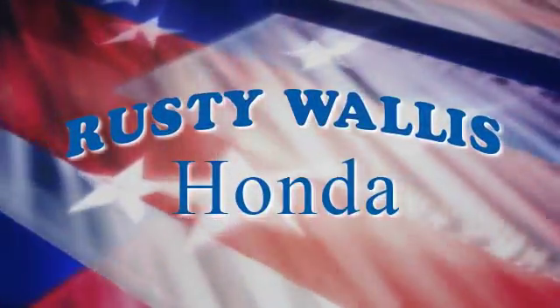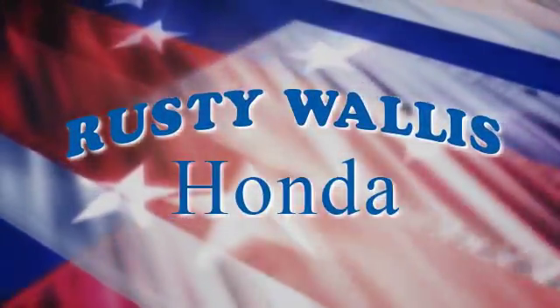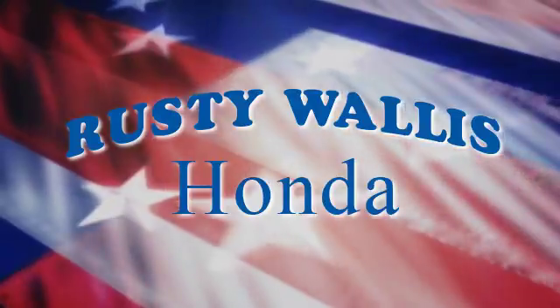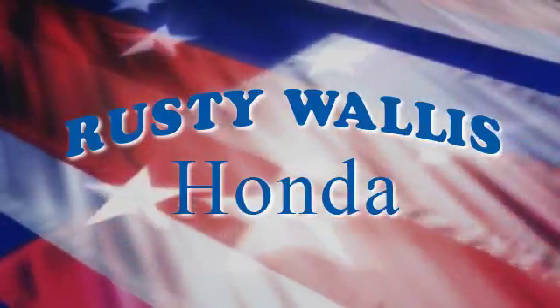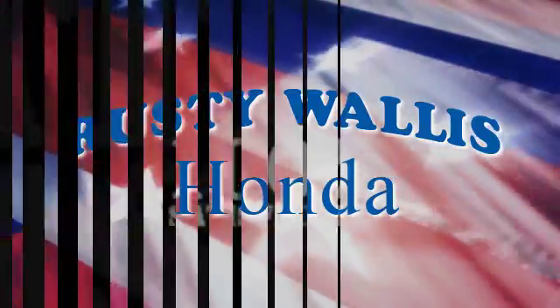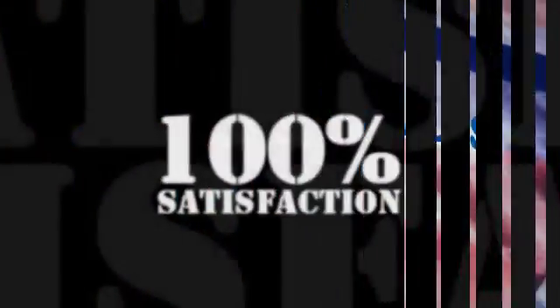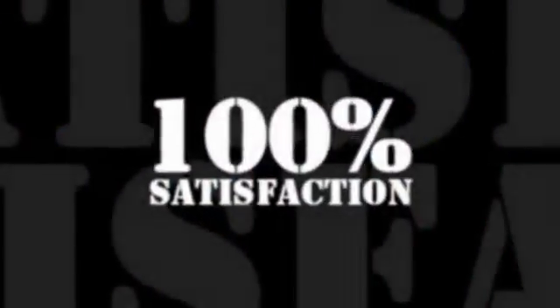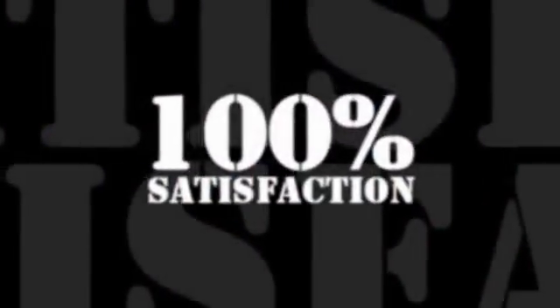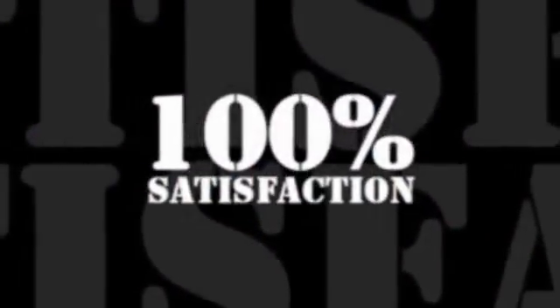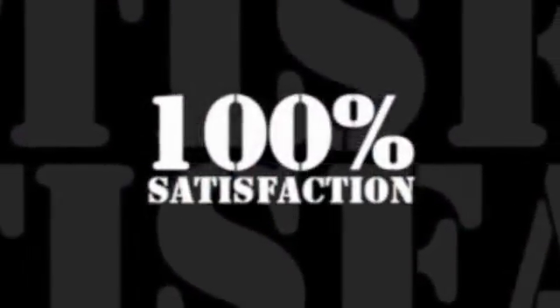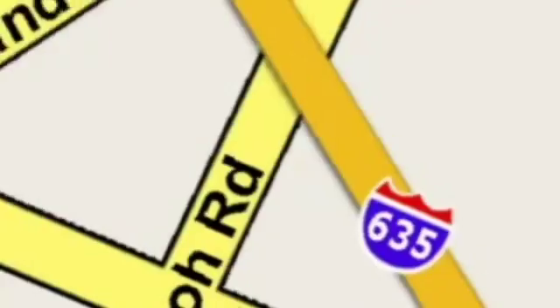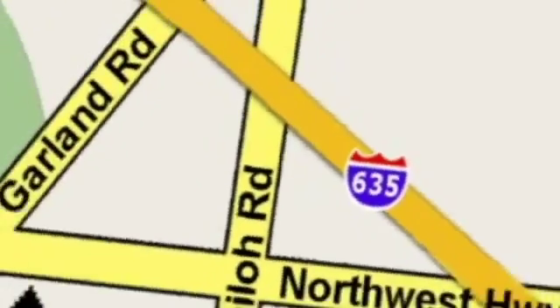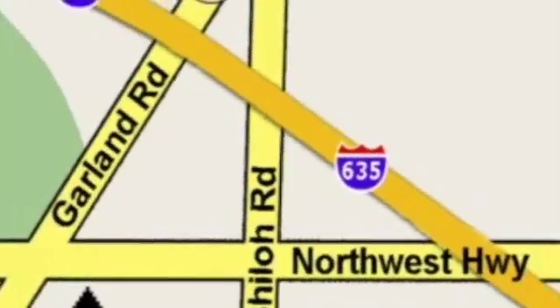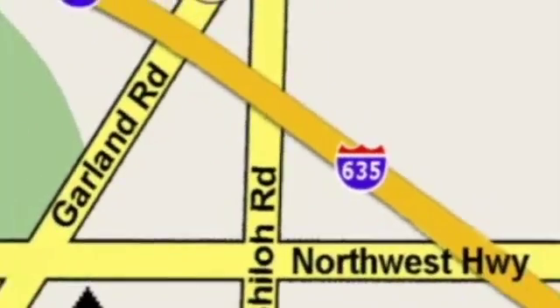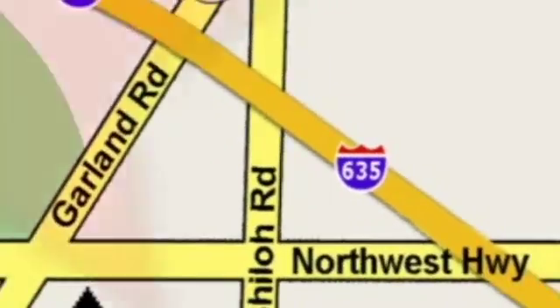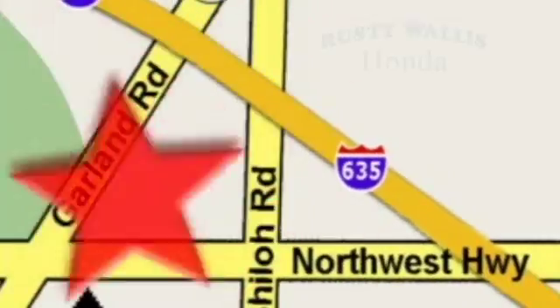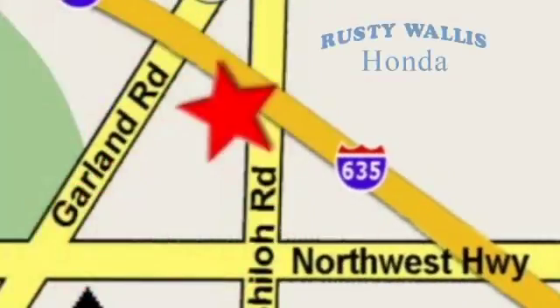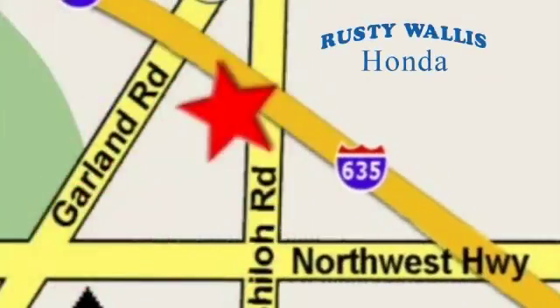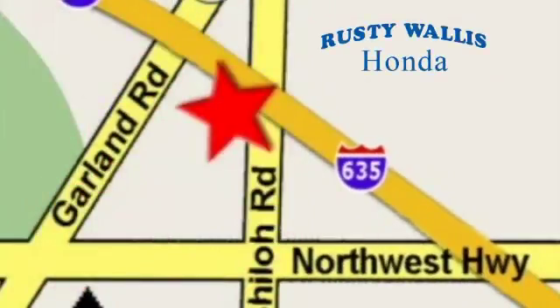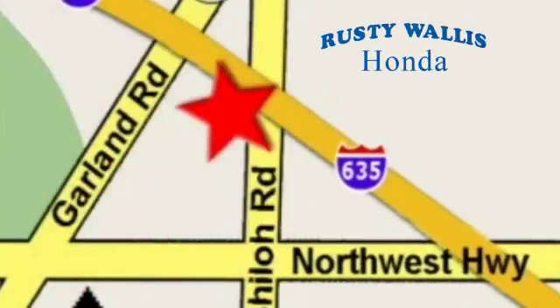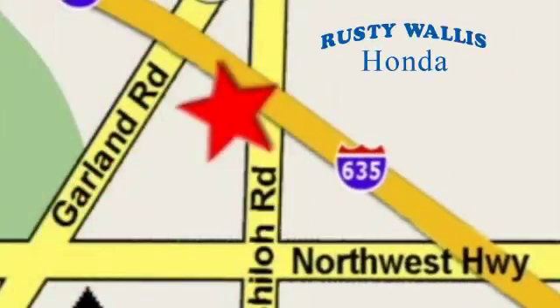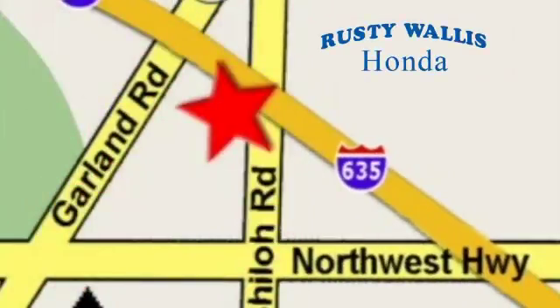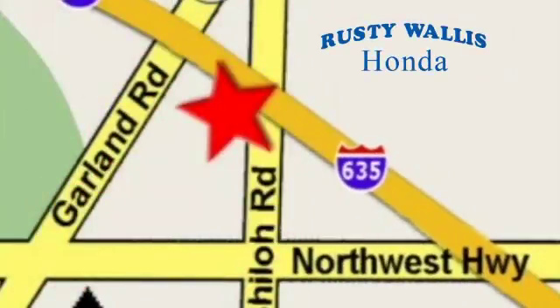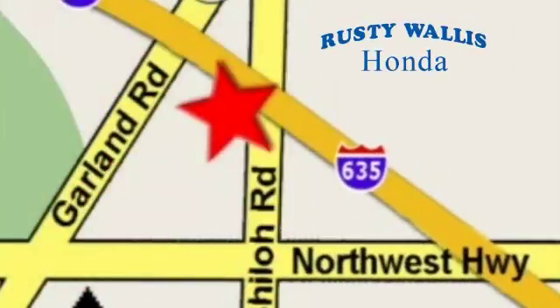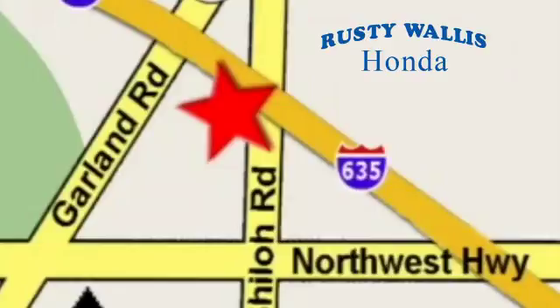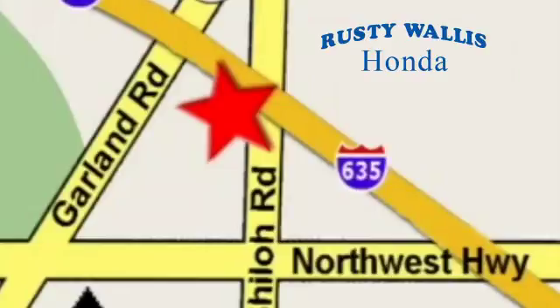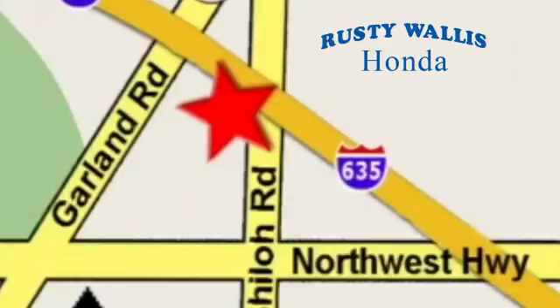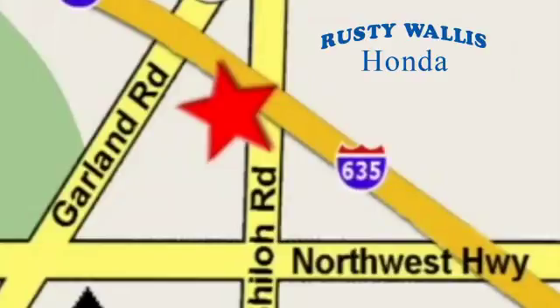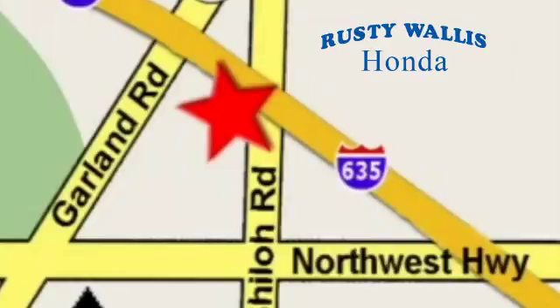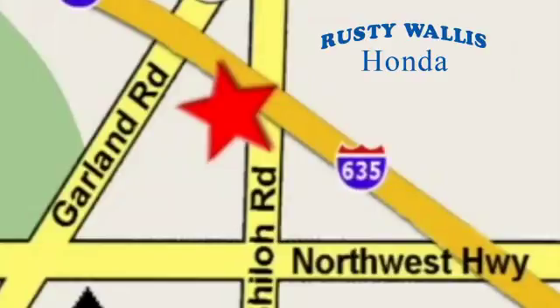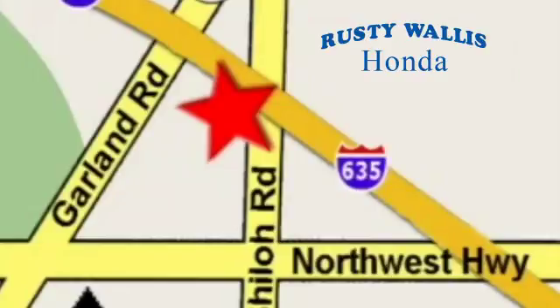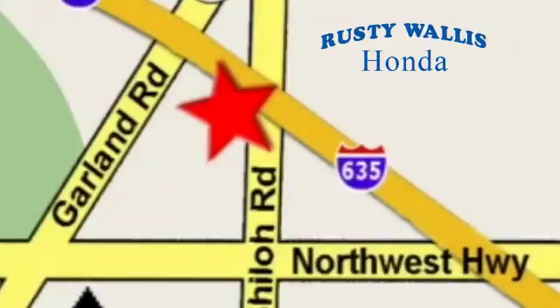Our primary goal is to satisfy our customers. Stop in today. We're easy to find, just off I-635 at Shiloh Road.